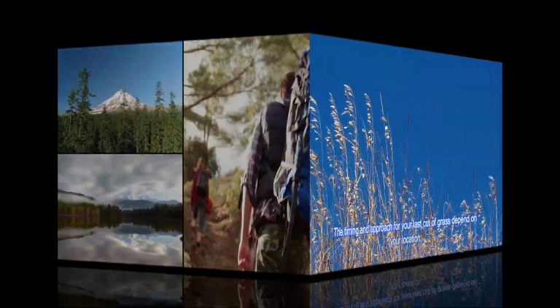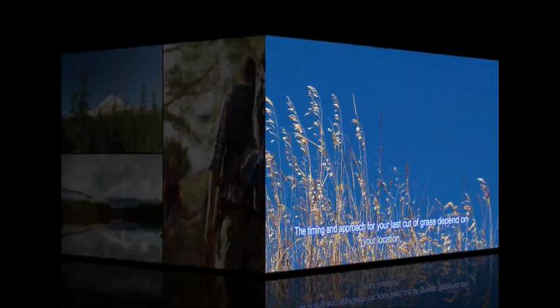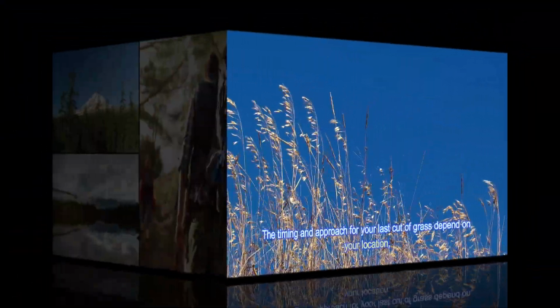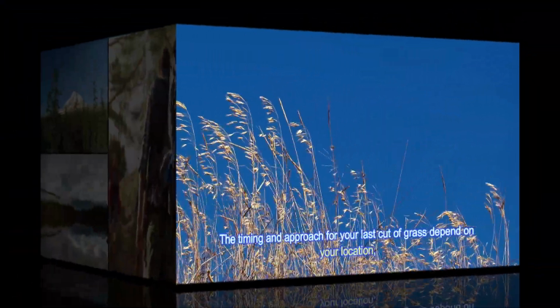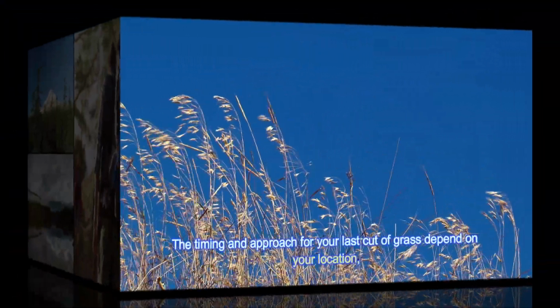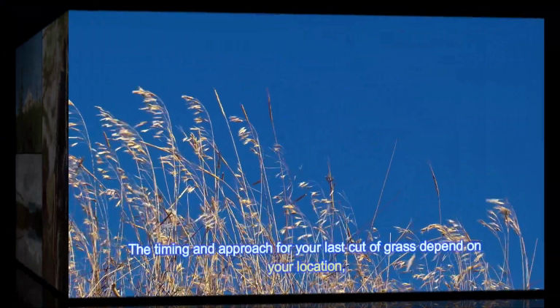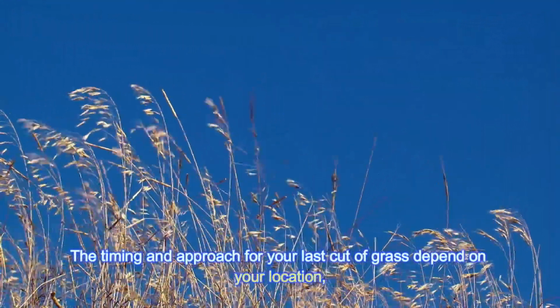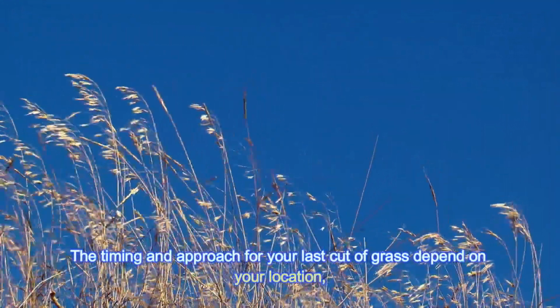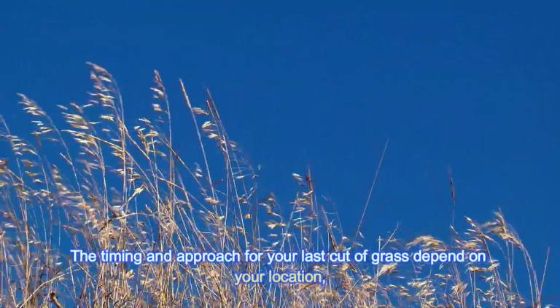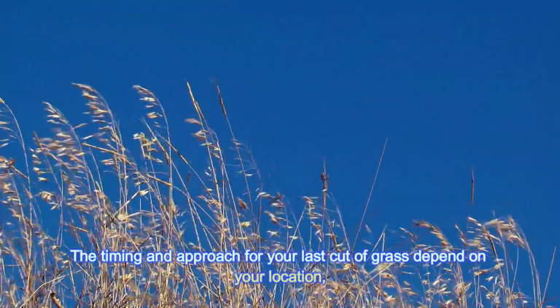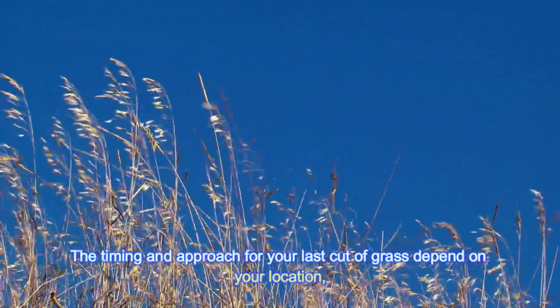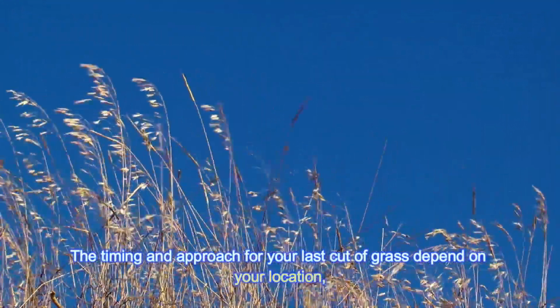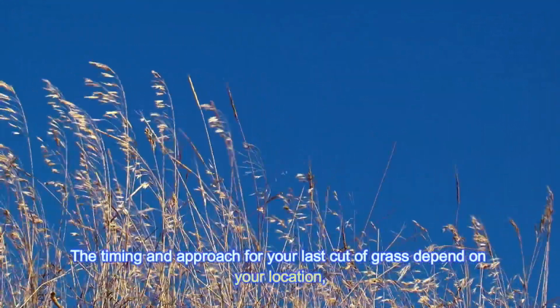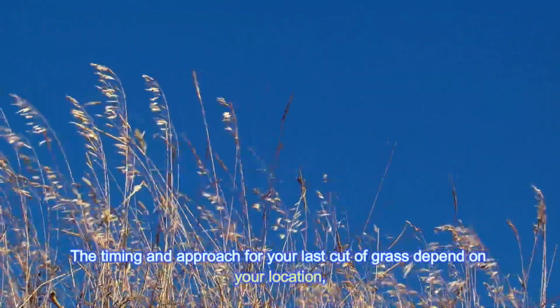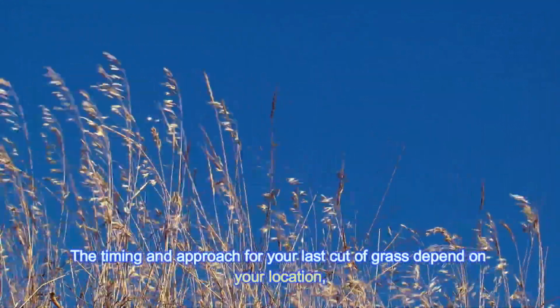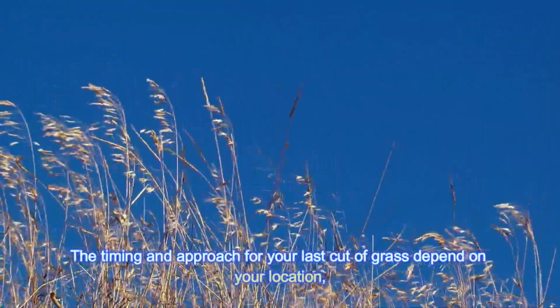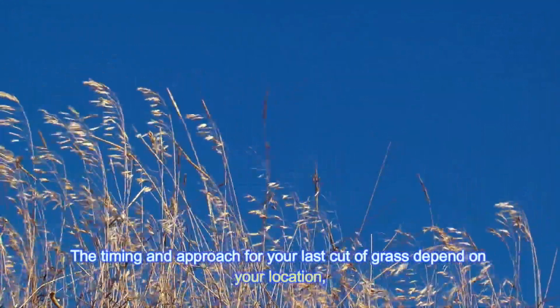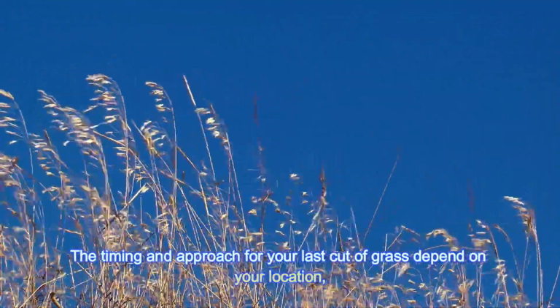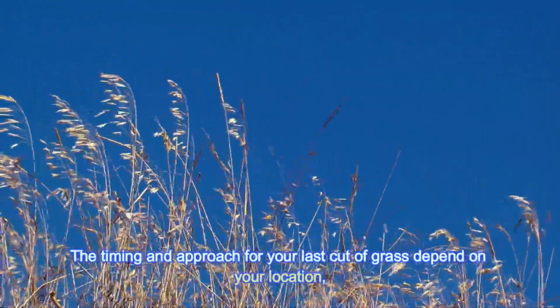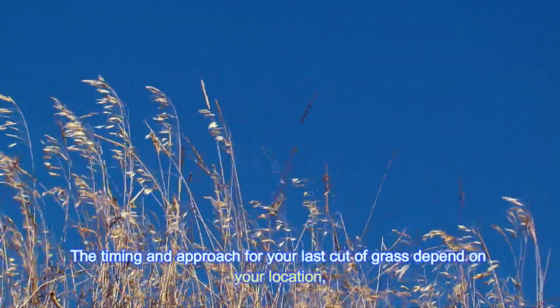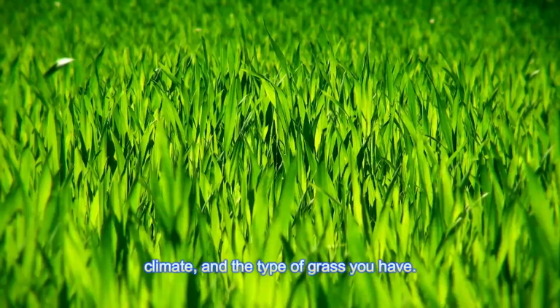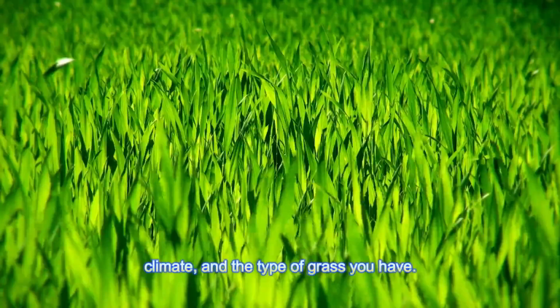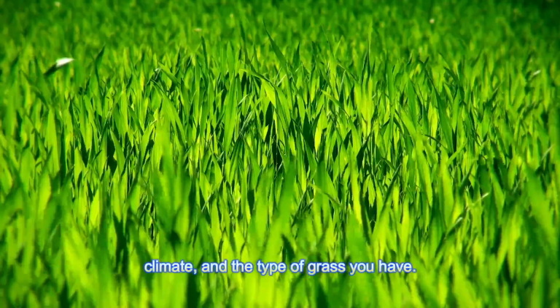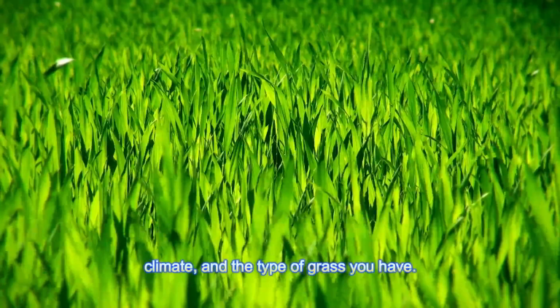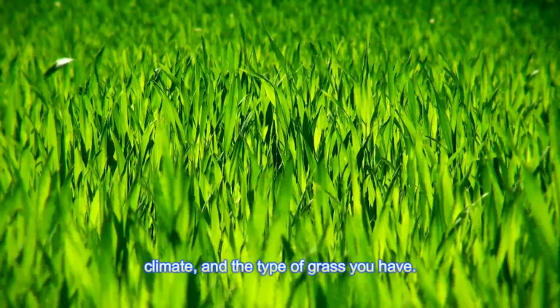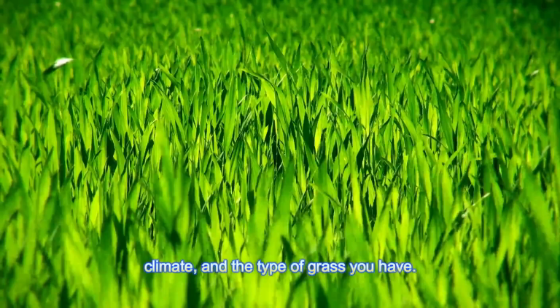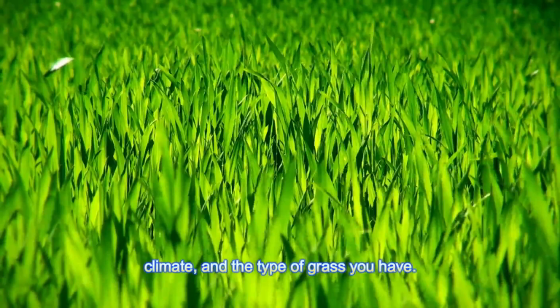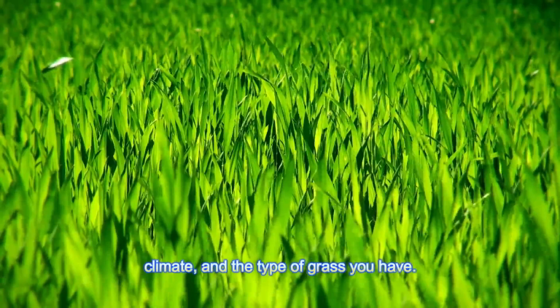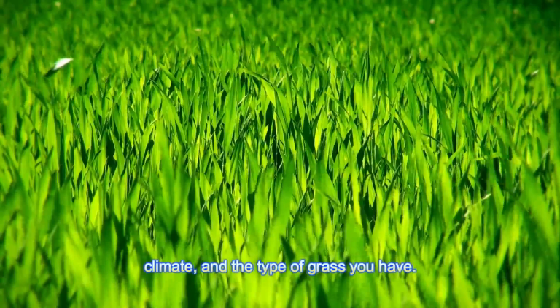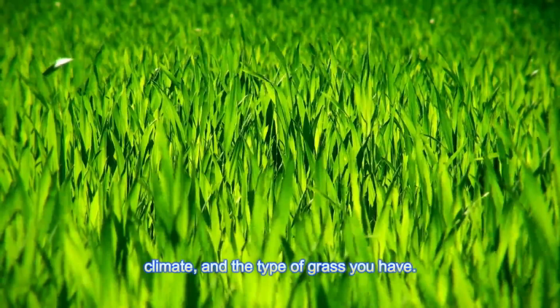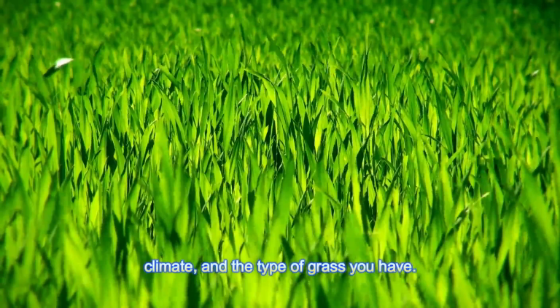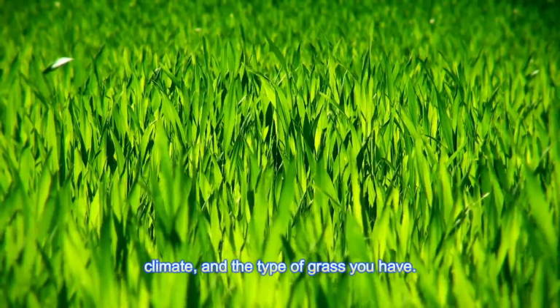The timing and approach for your last cut of grass depend on your location, climate, and the type of grass you have.